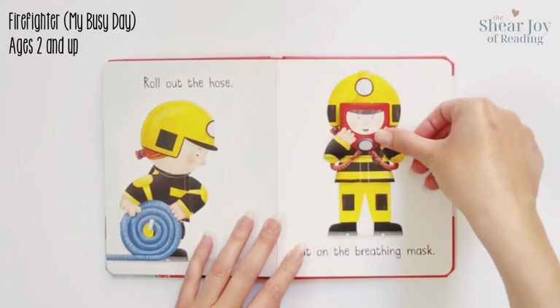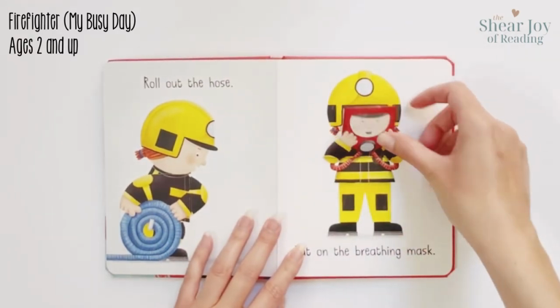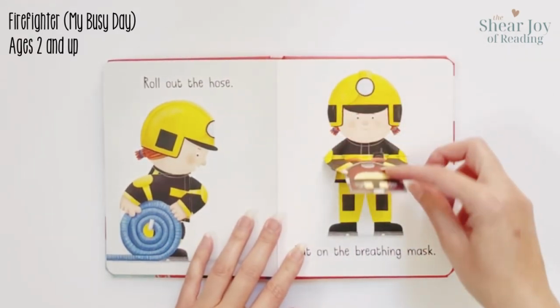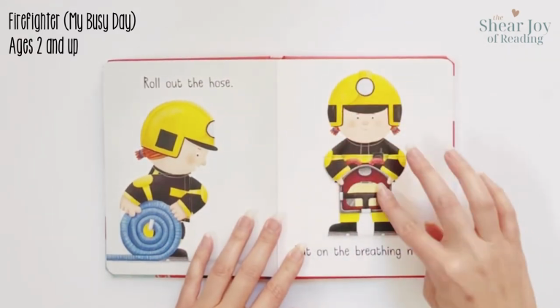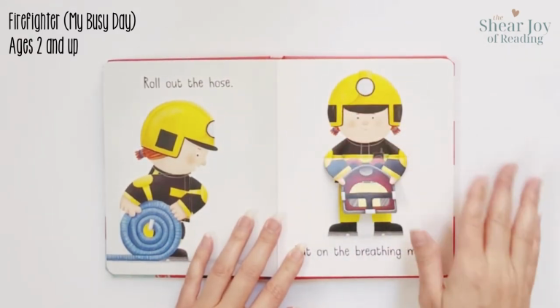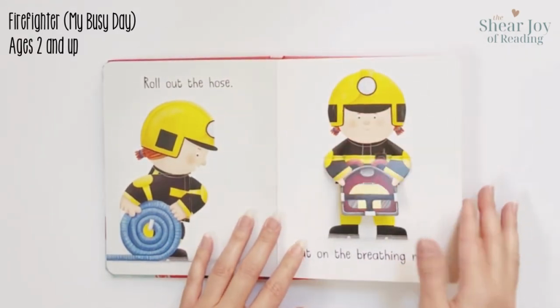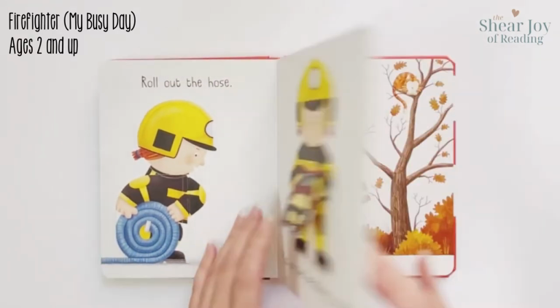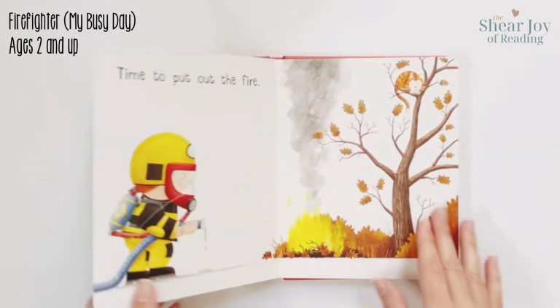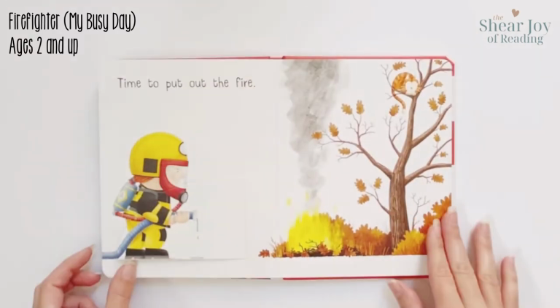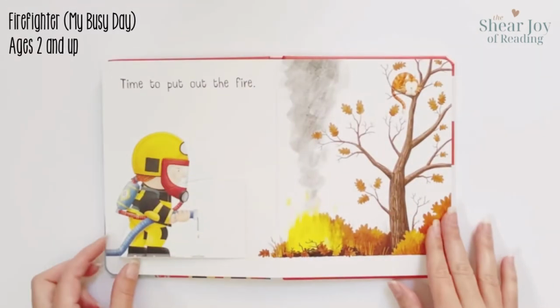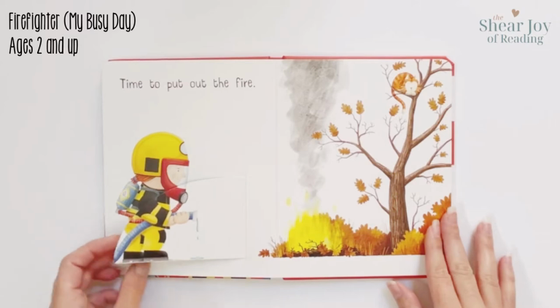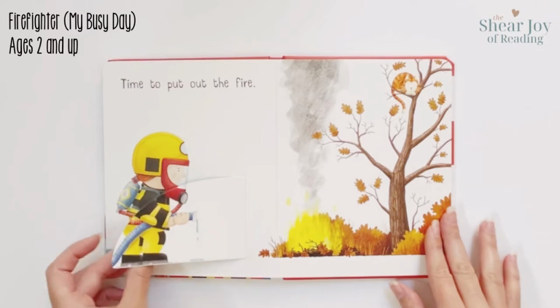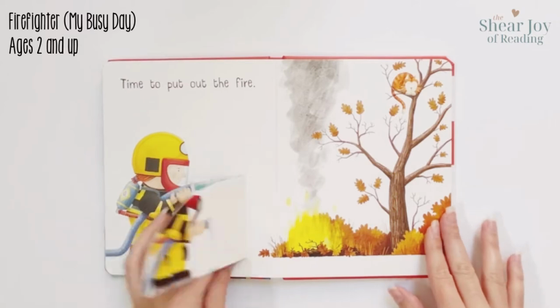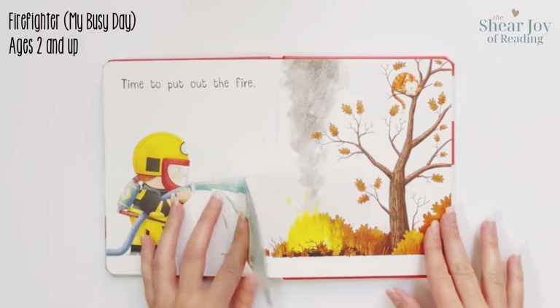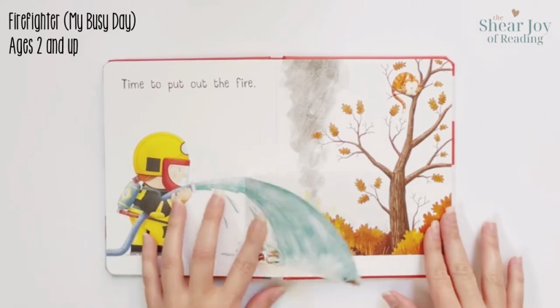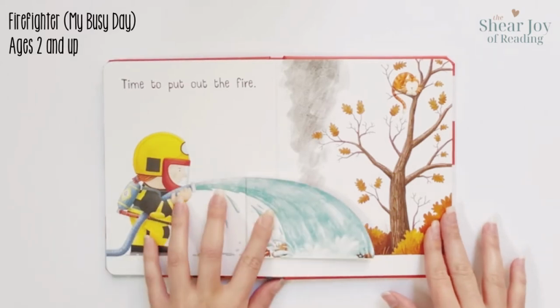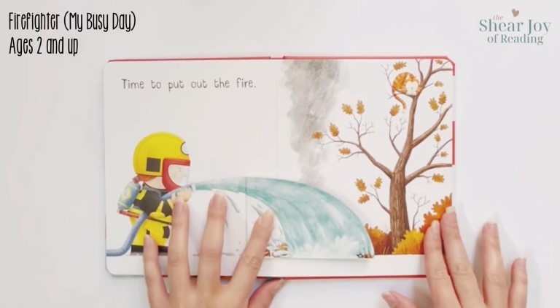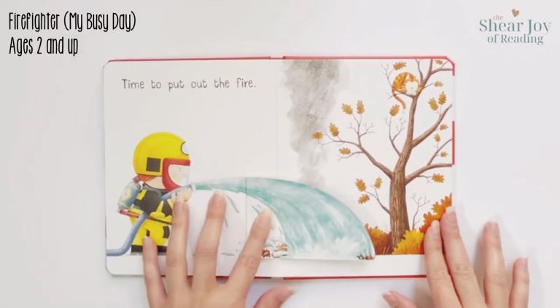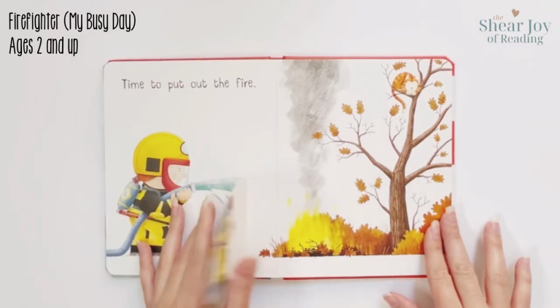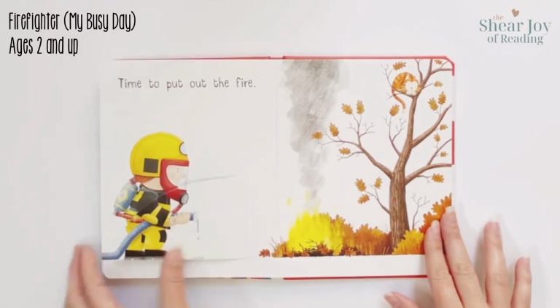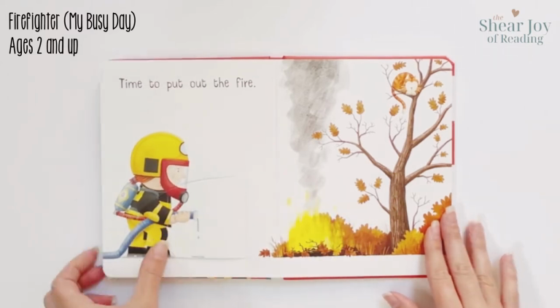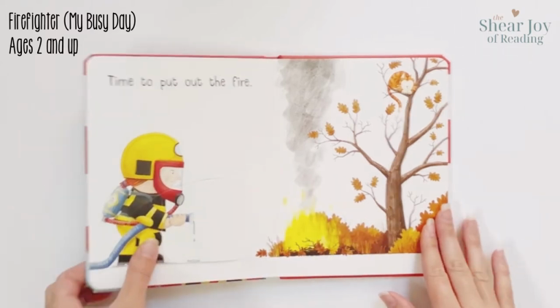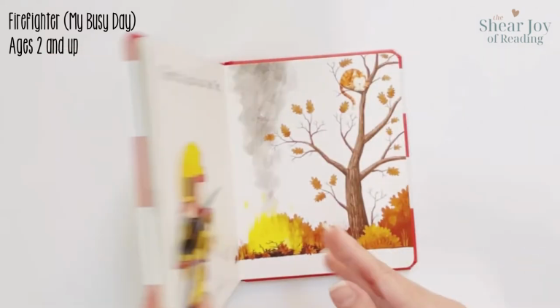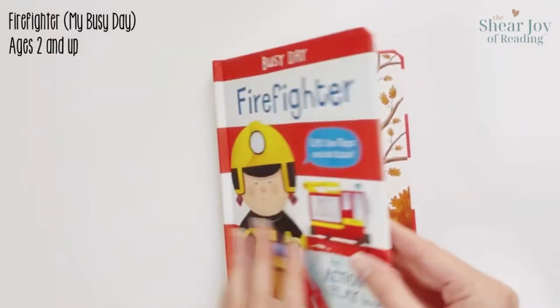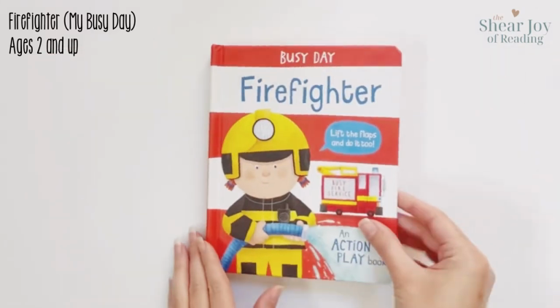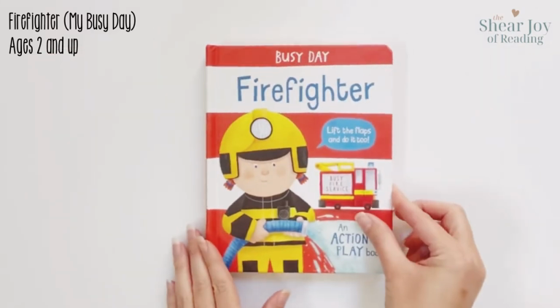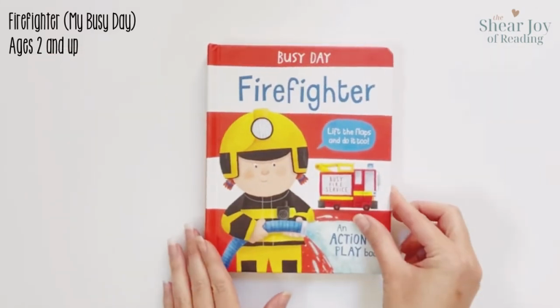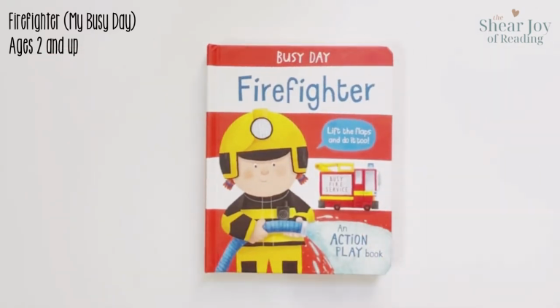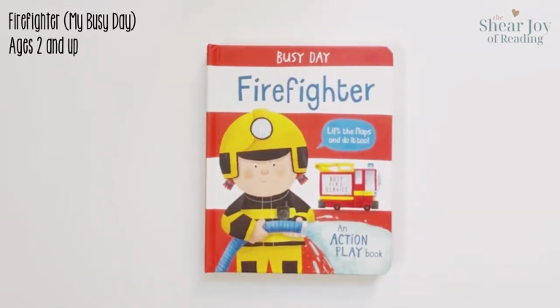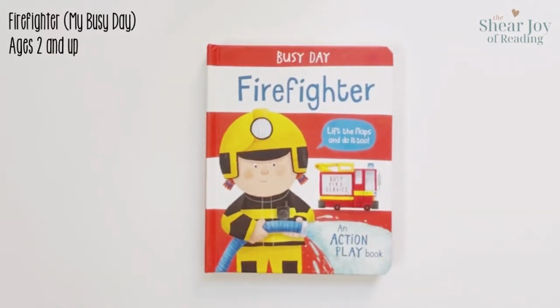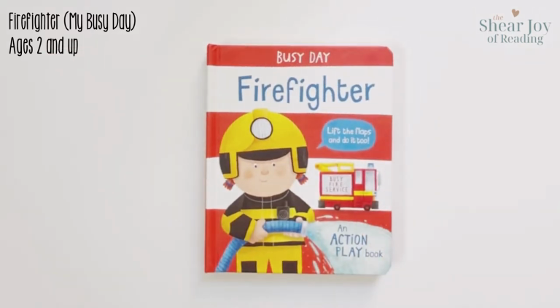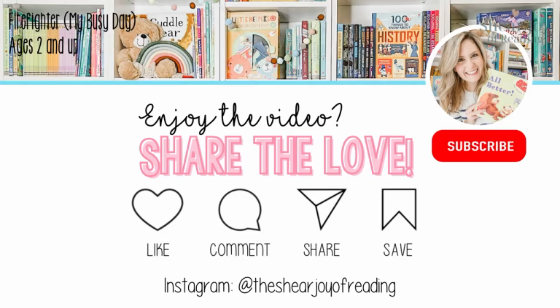Perfect for ages 2 and up. Click my bookshop link to add it to your shelf today.